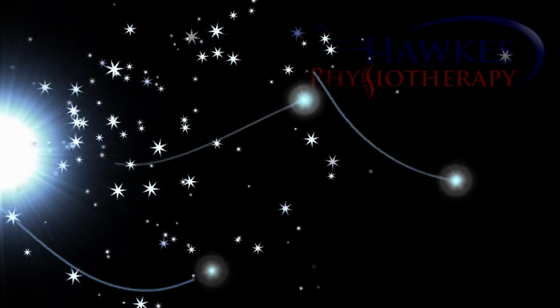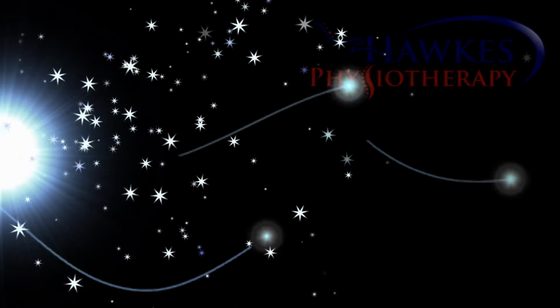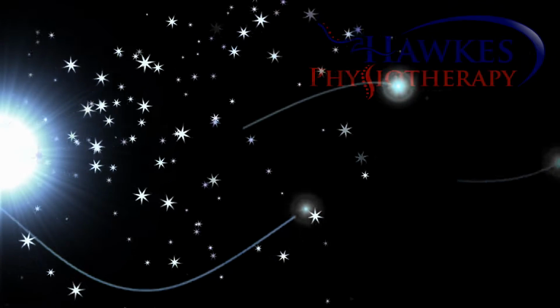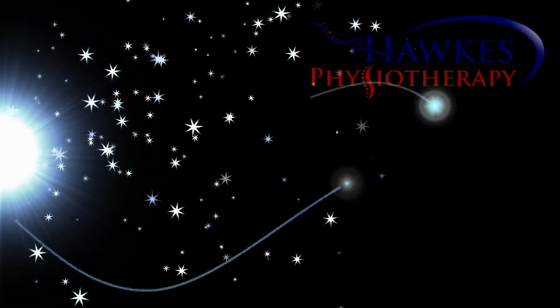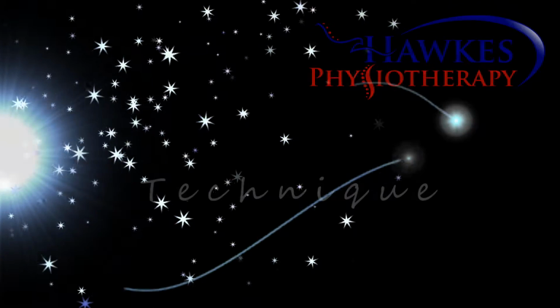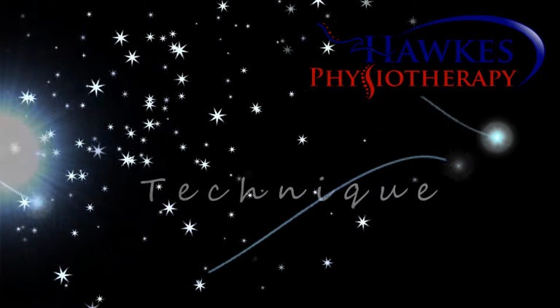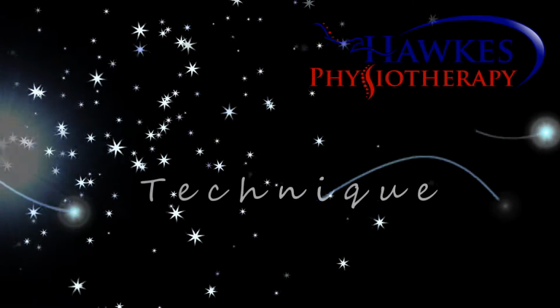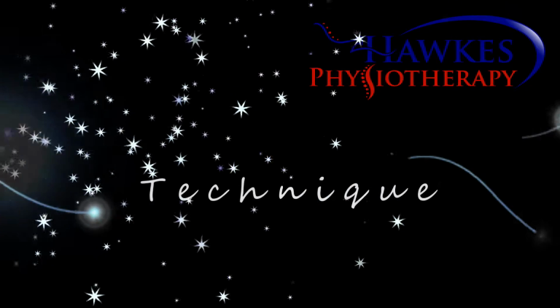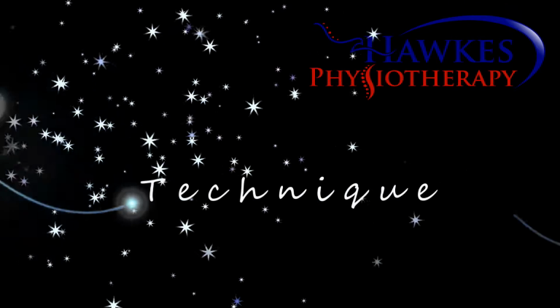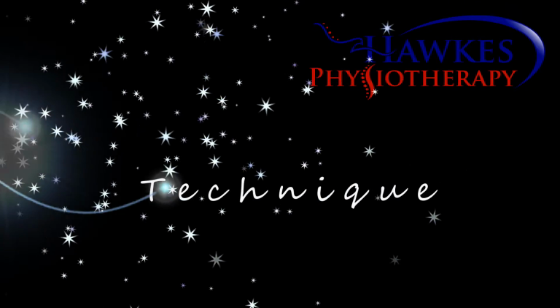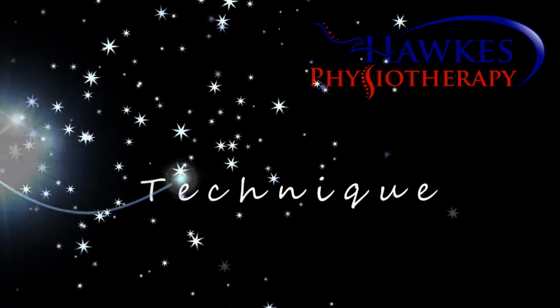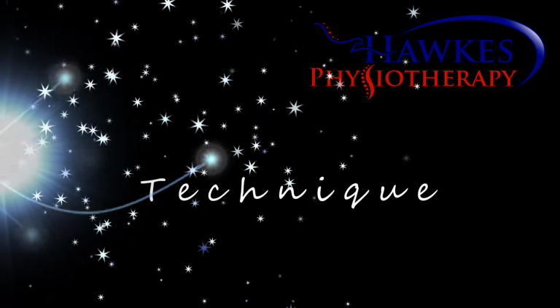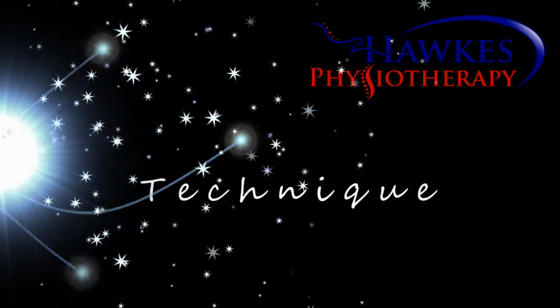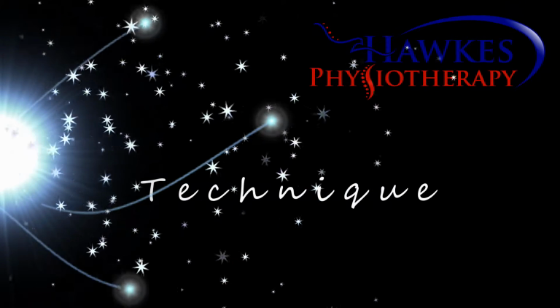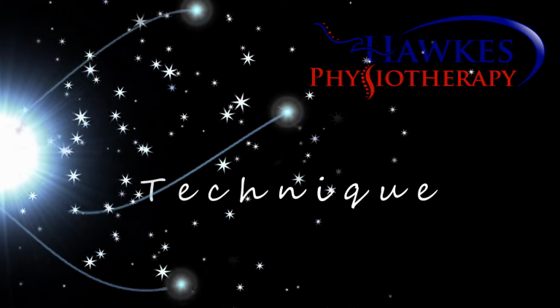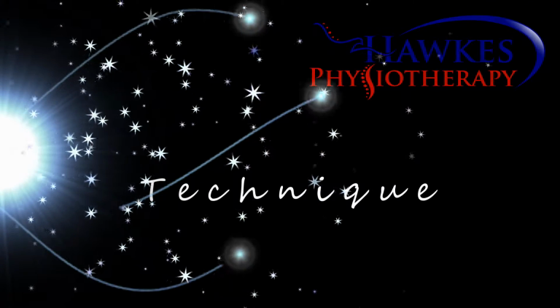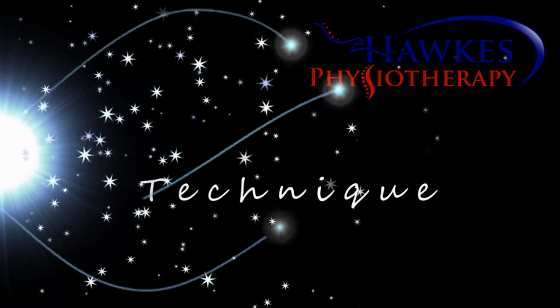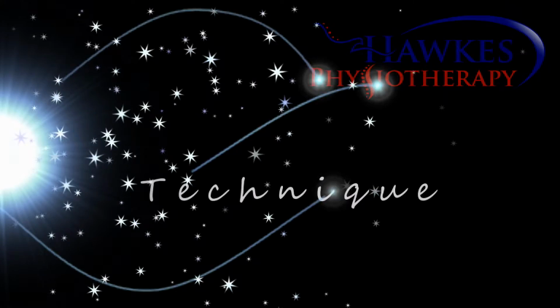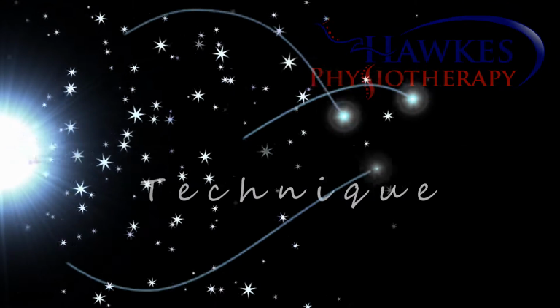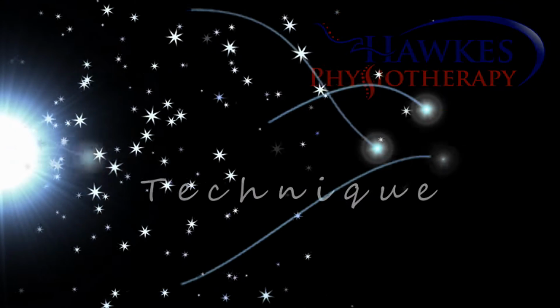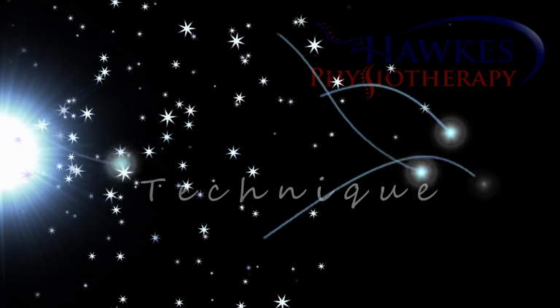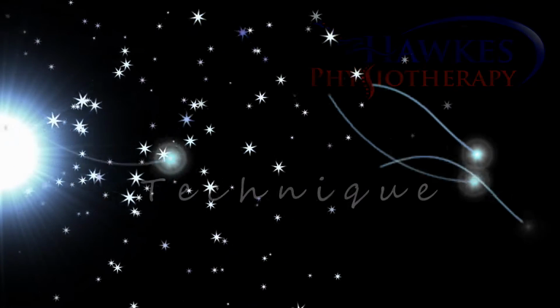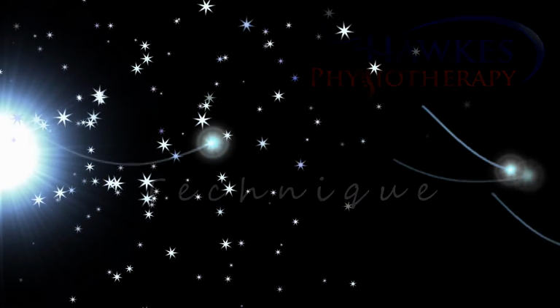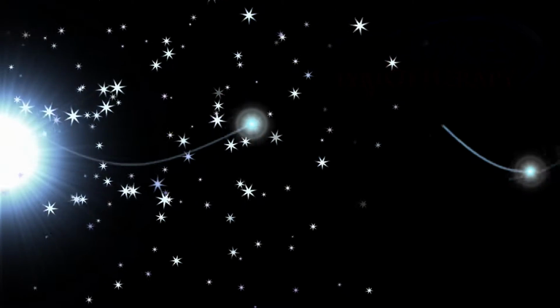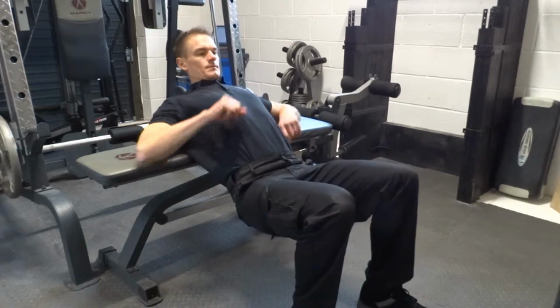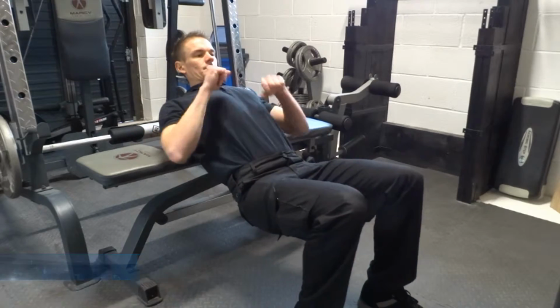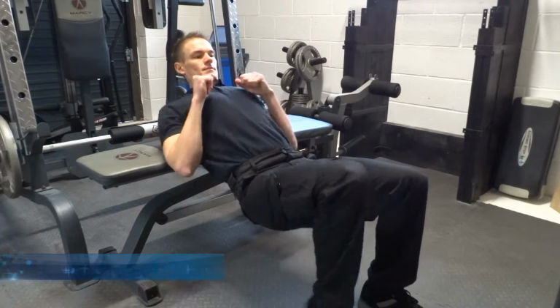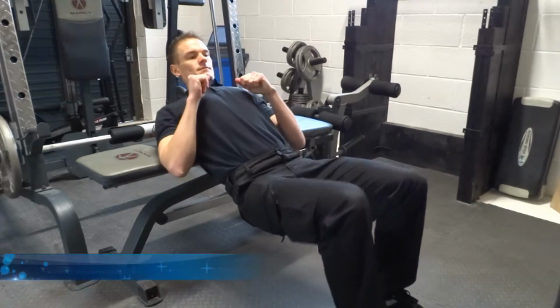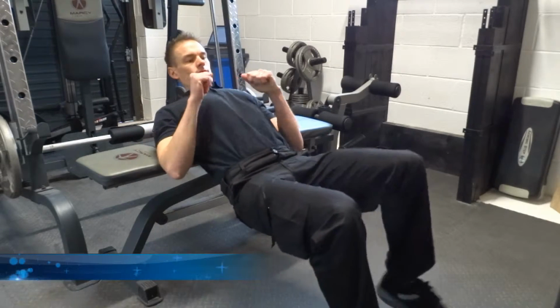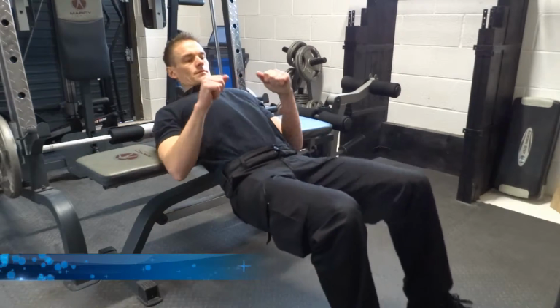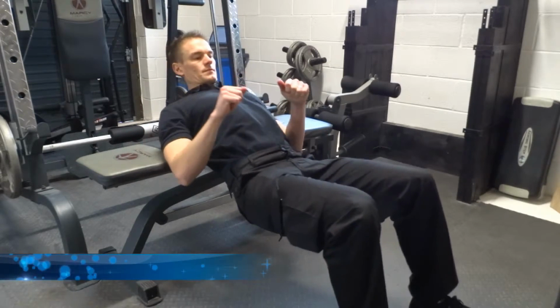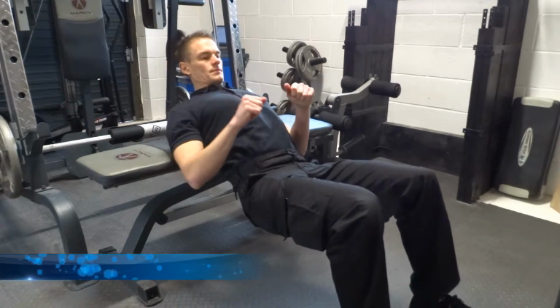On your back, rest your upper back onto a bench or something solid and stable. The bottom of your shoulder blade should be lined up with the edge of the bench.